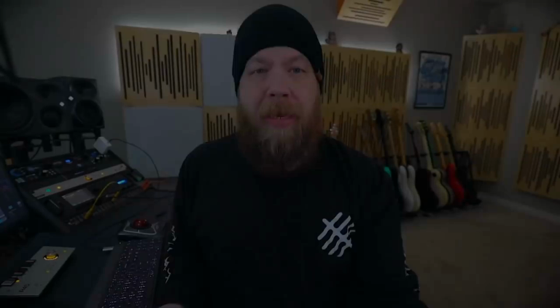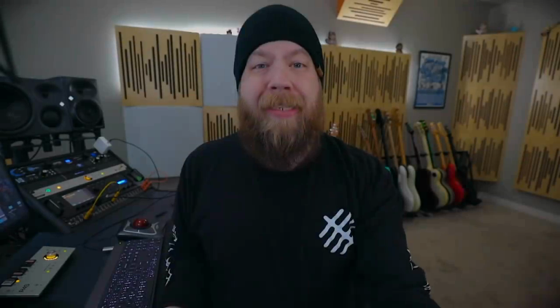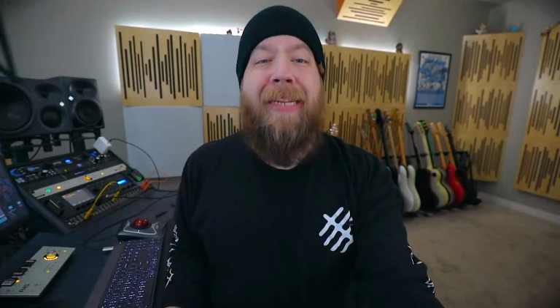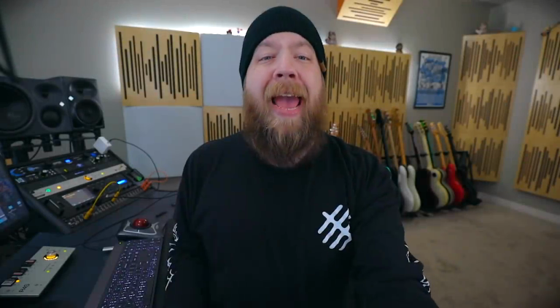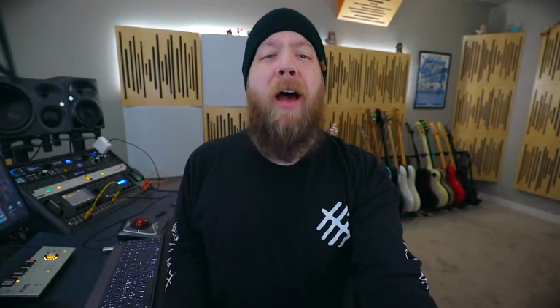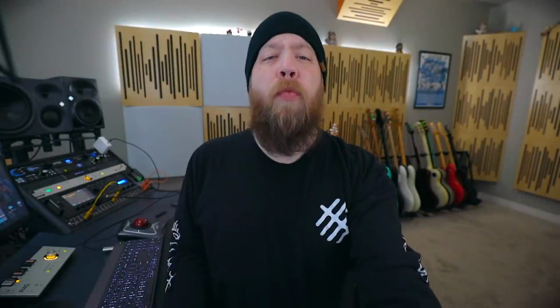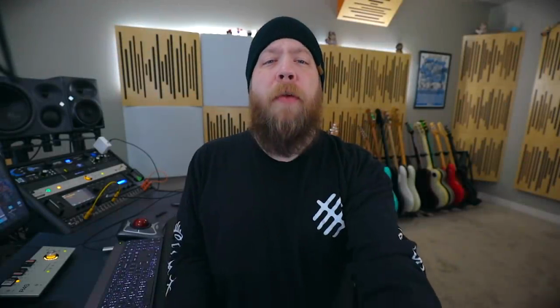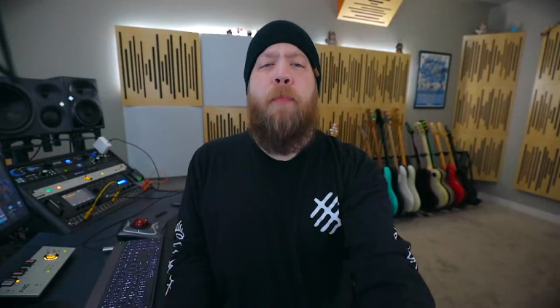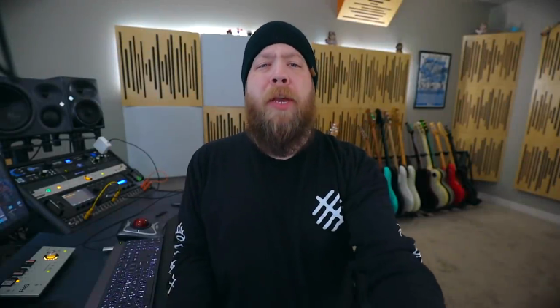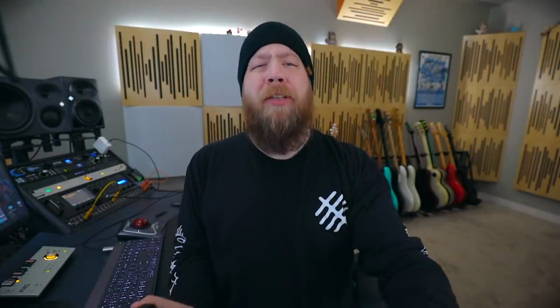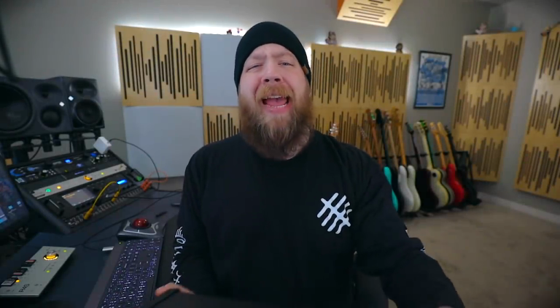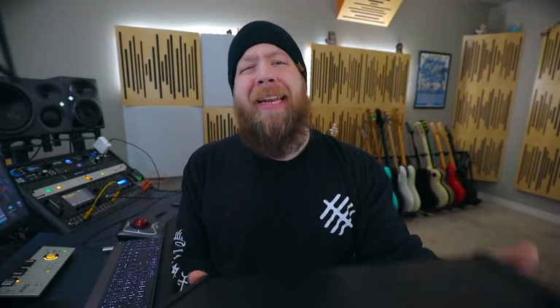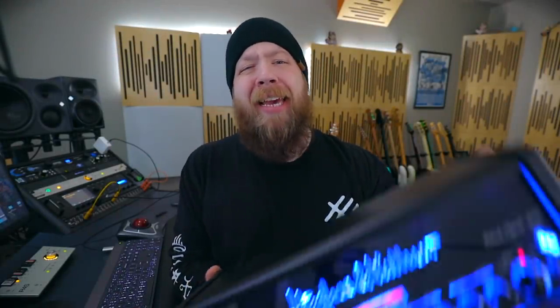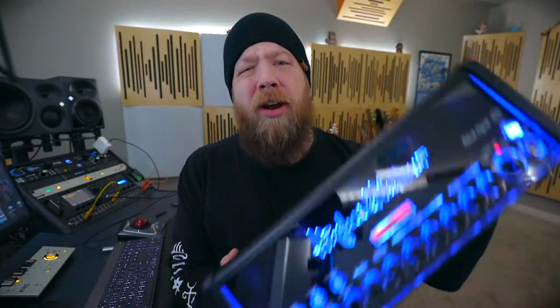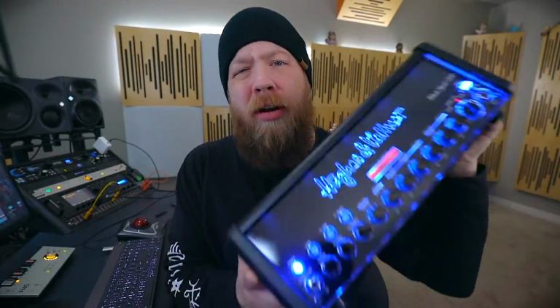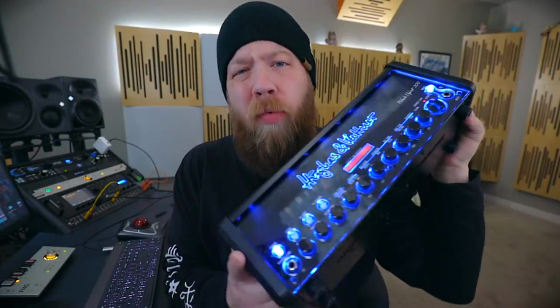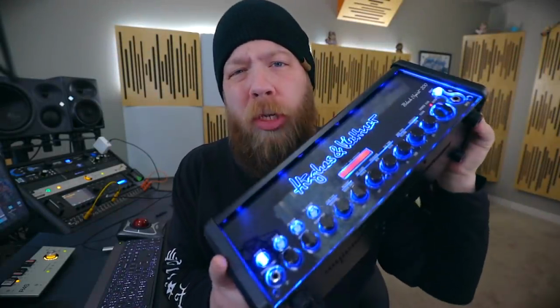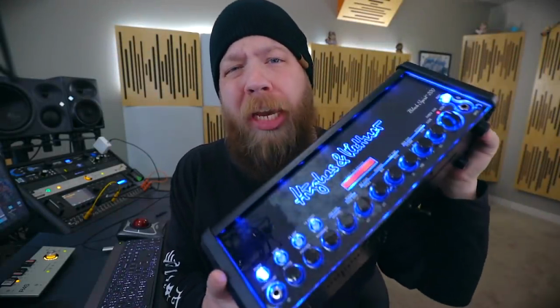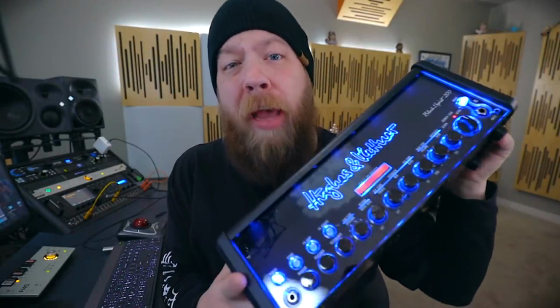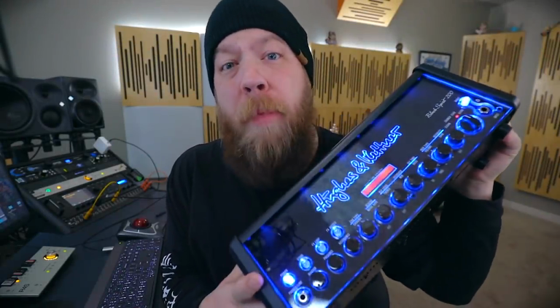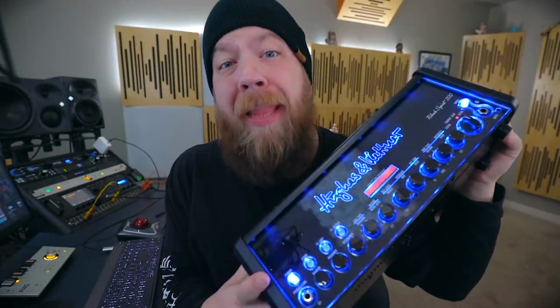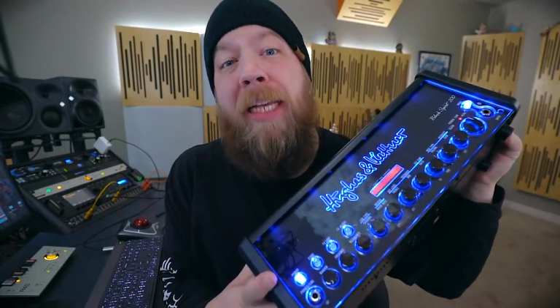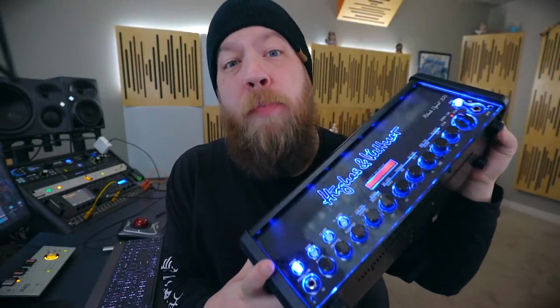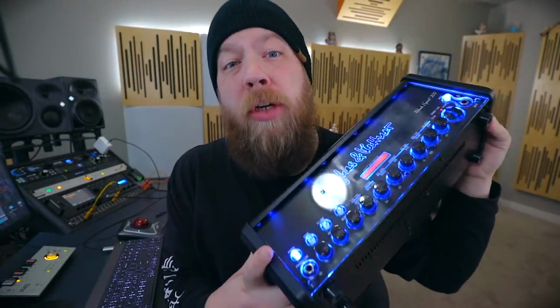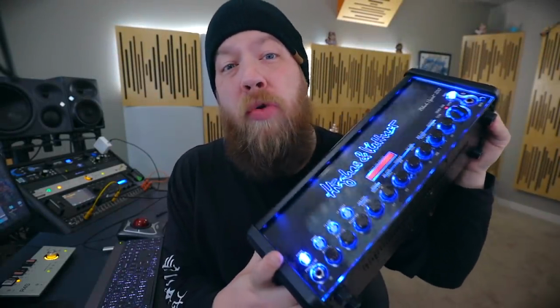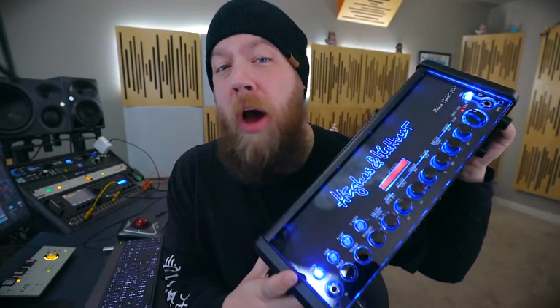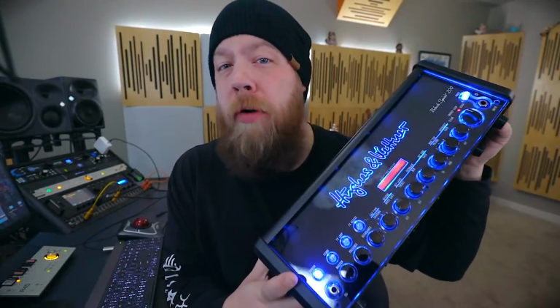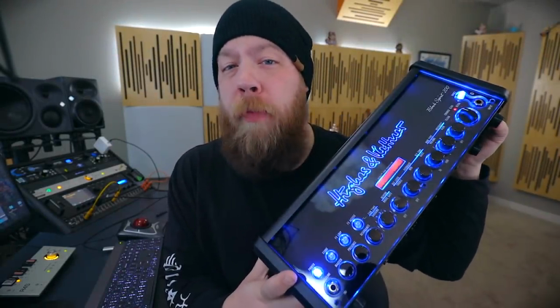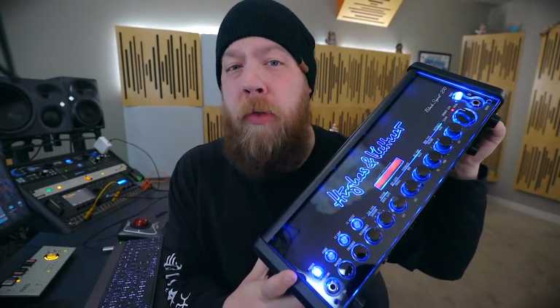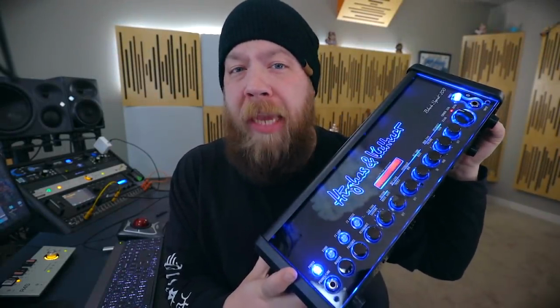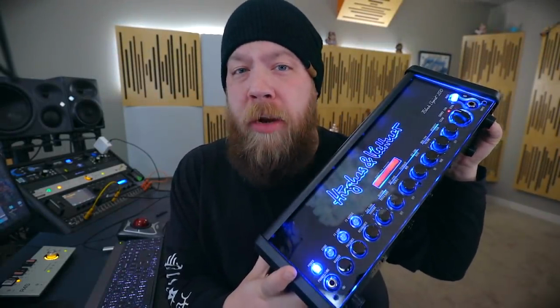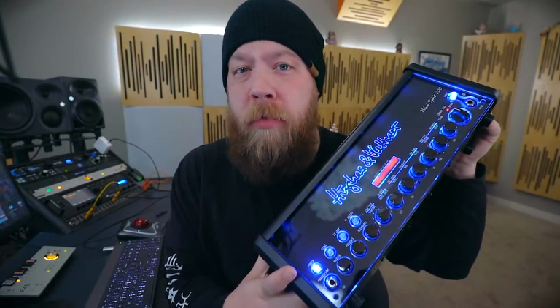Today on Riffs, Beards, and Gear, we check out the Black Spirit 200 from Hughes & Kettner.